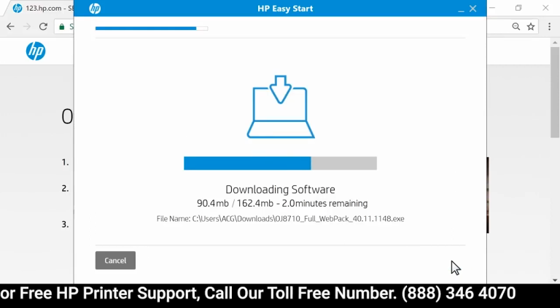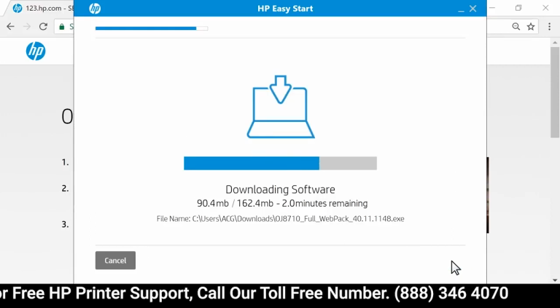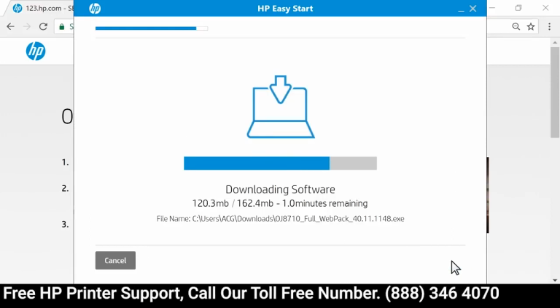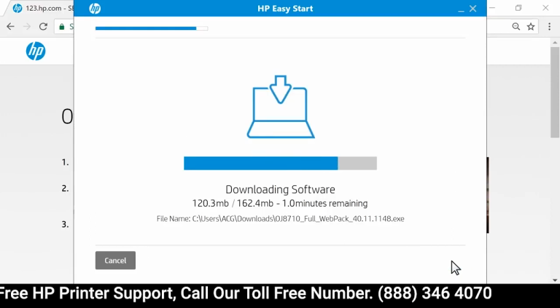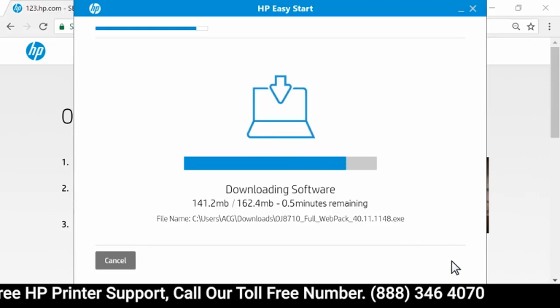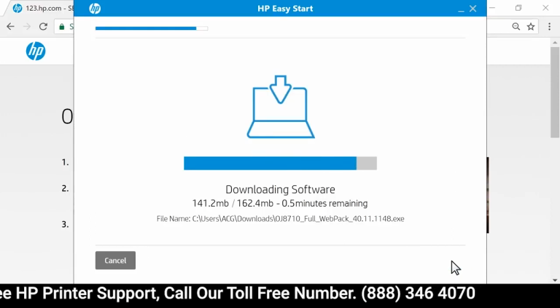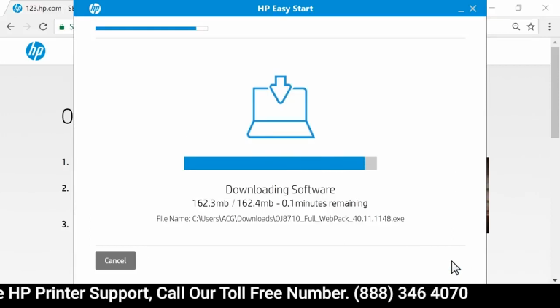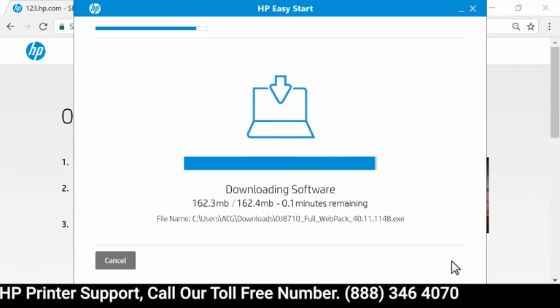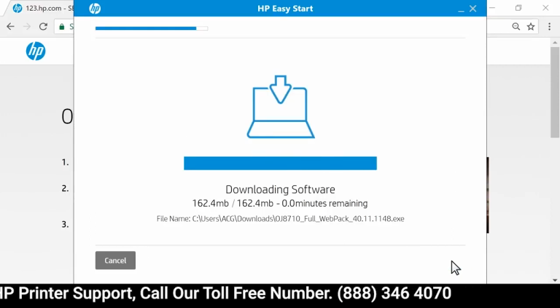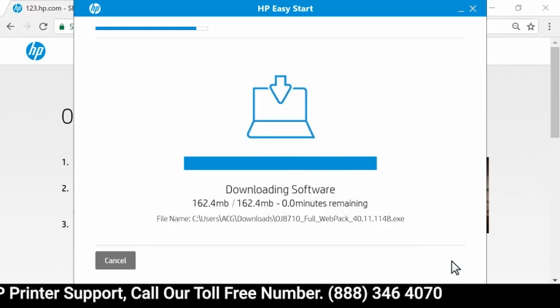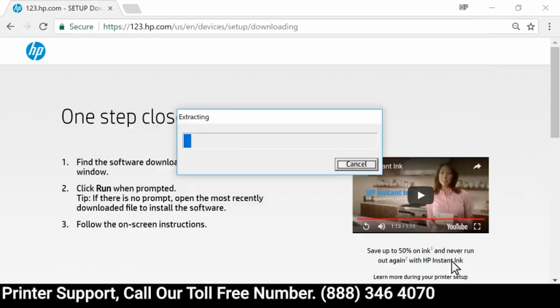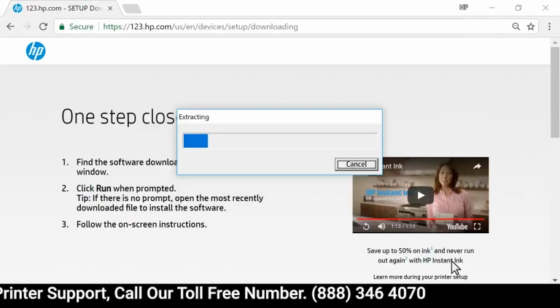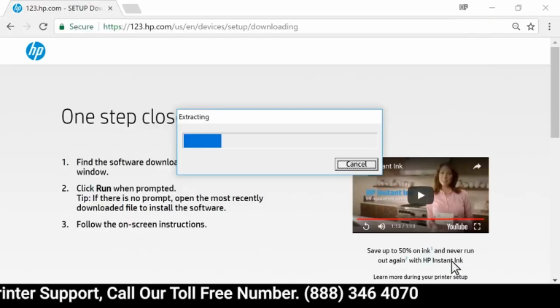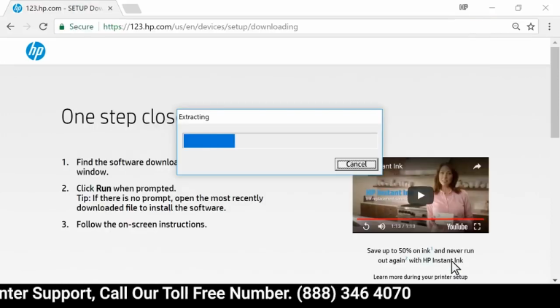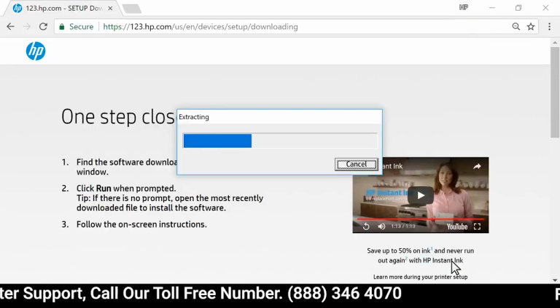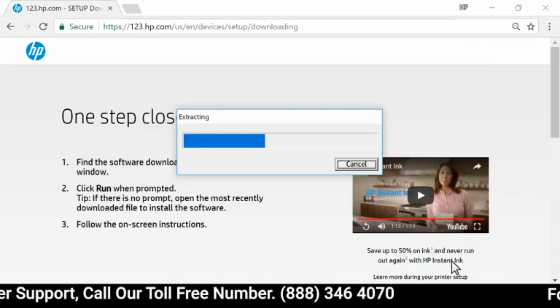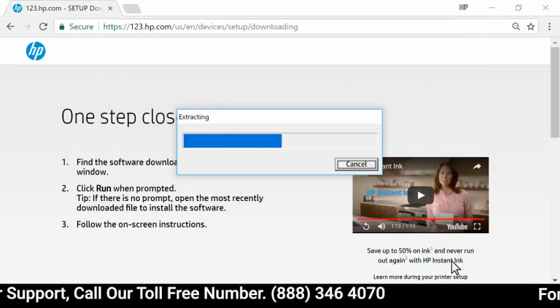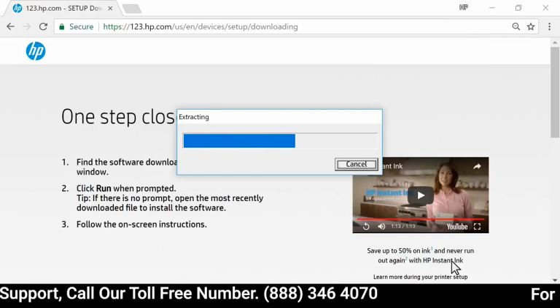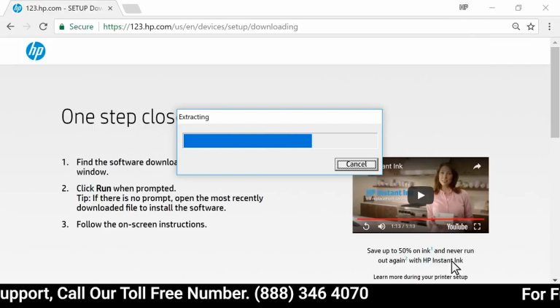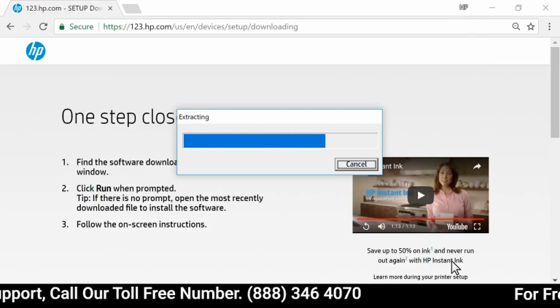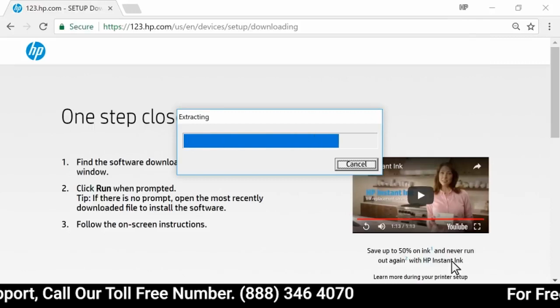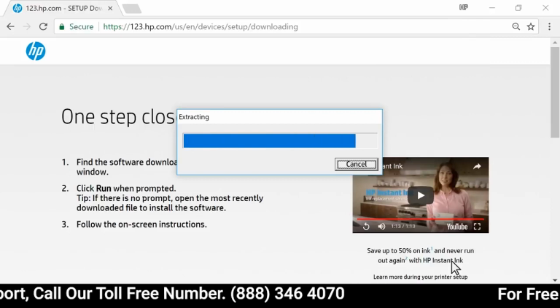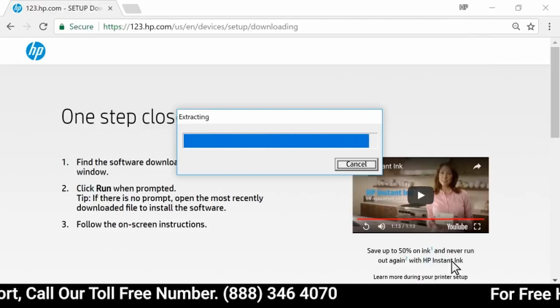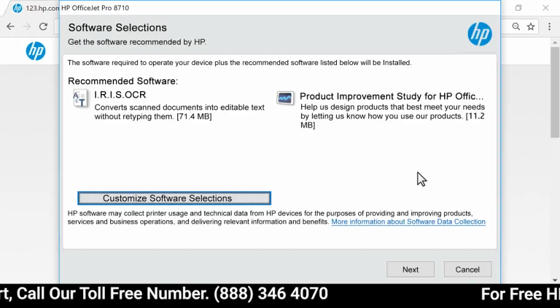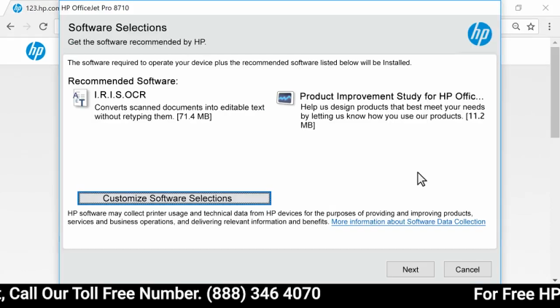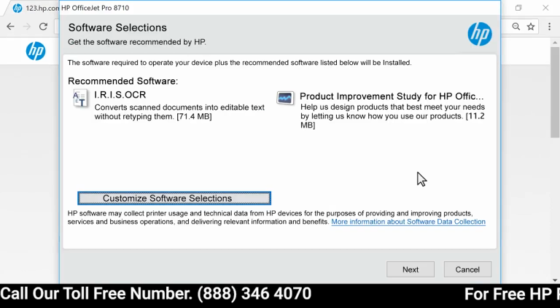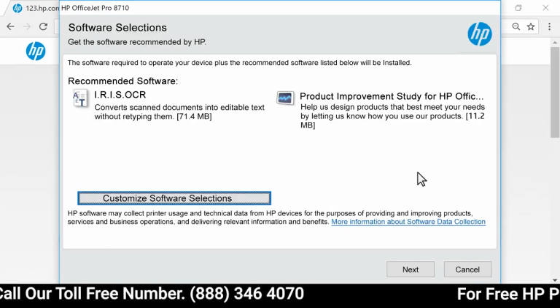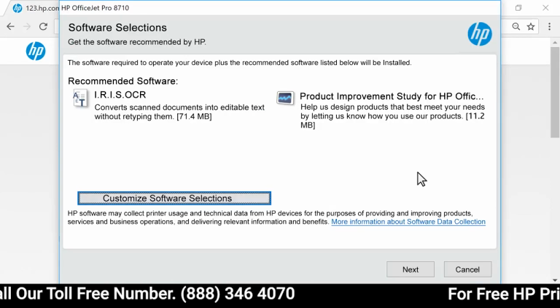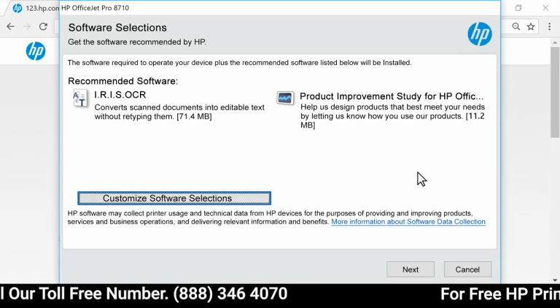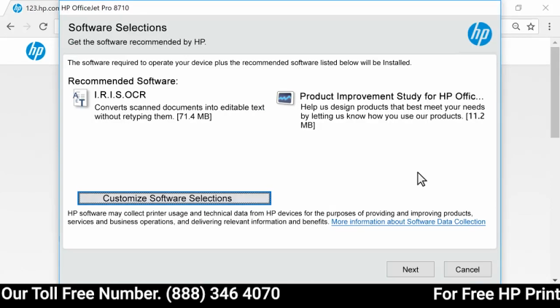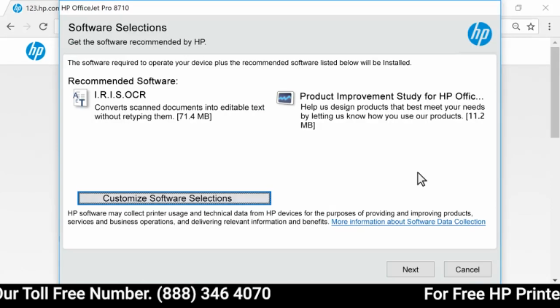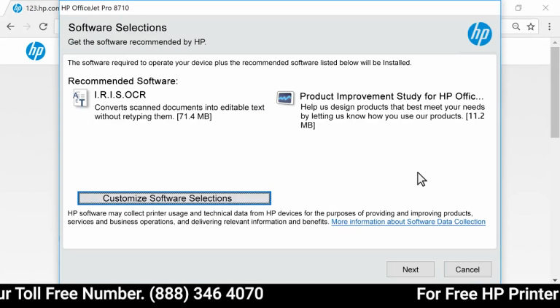With the download complete, the printer software extracts and opens automatically.